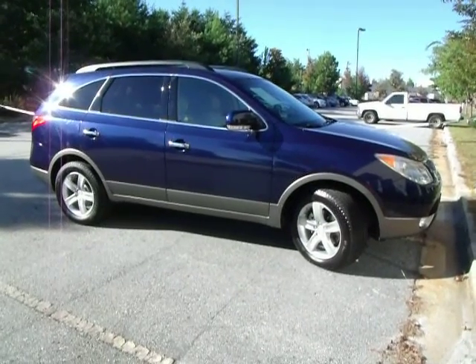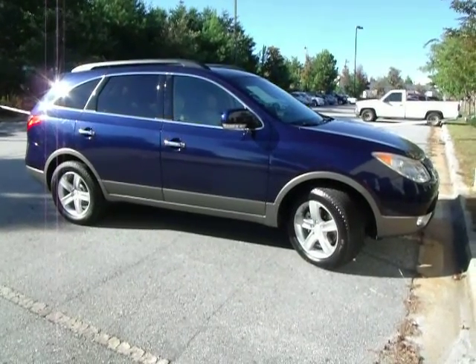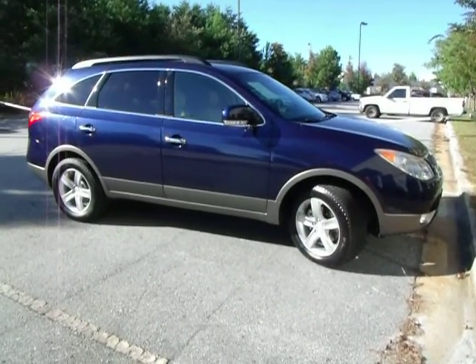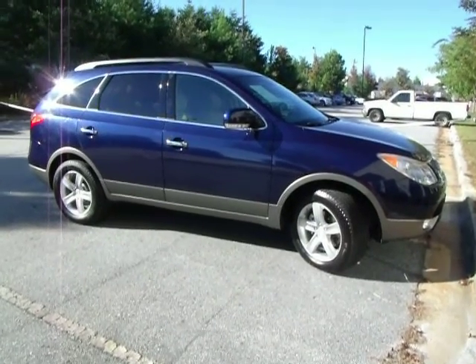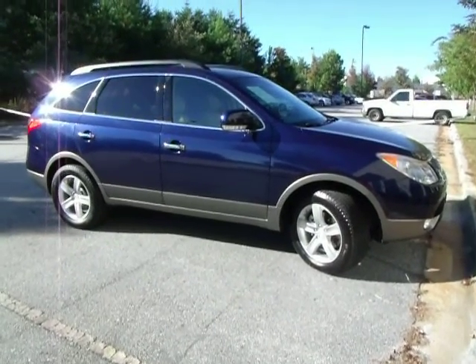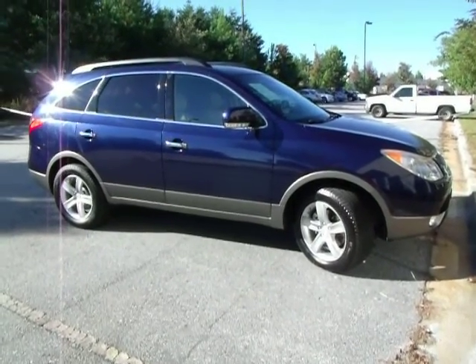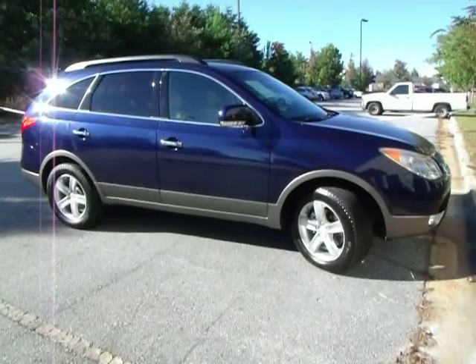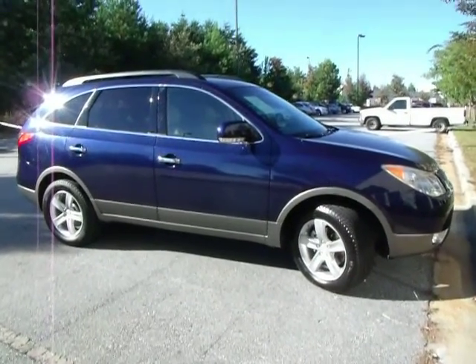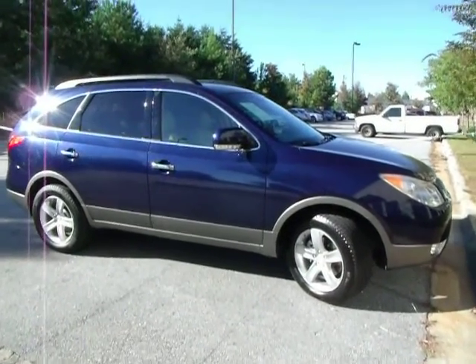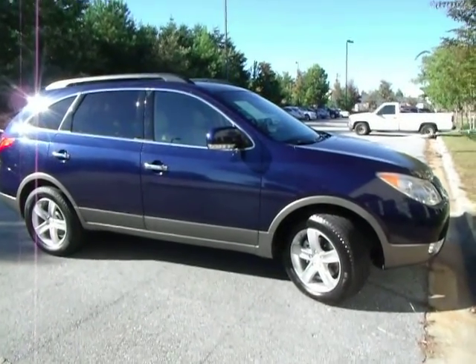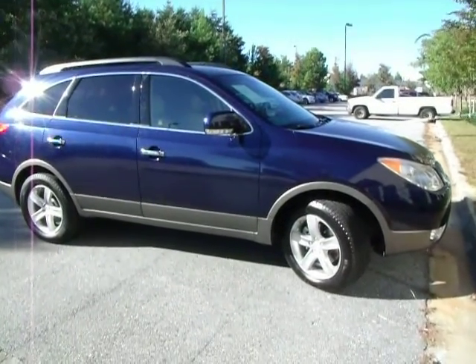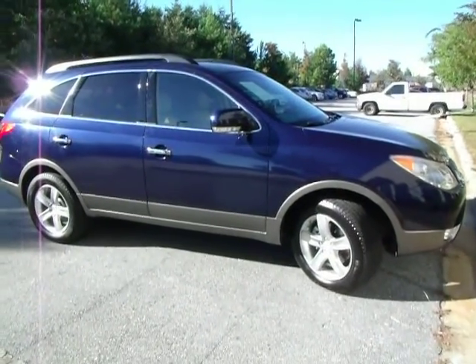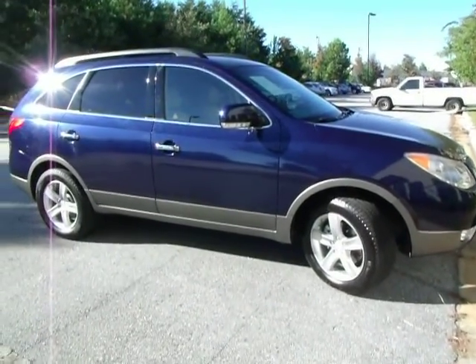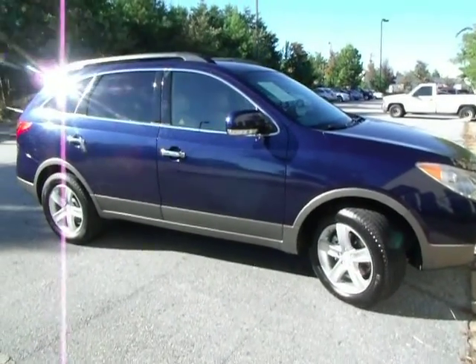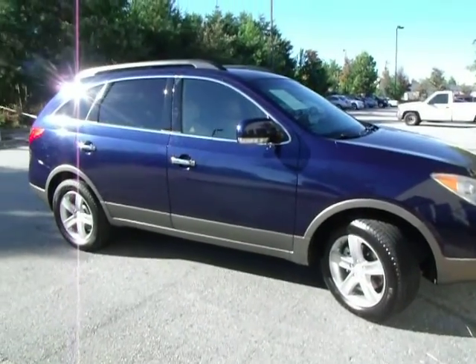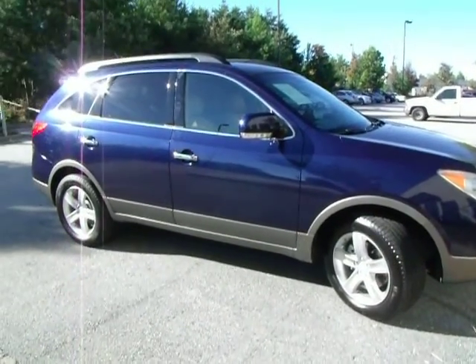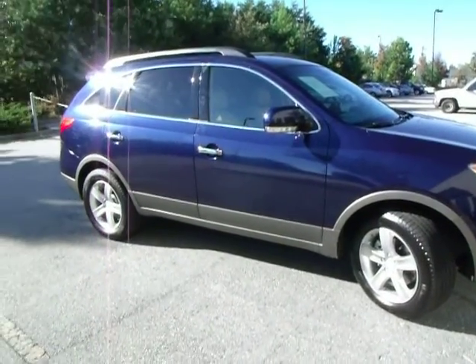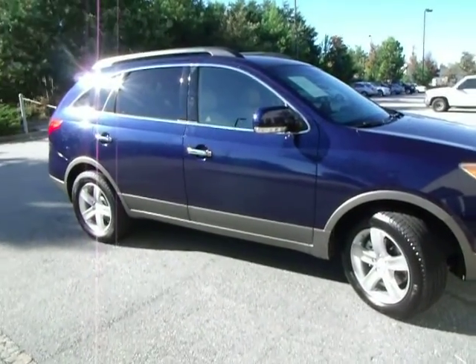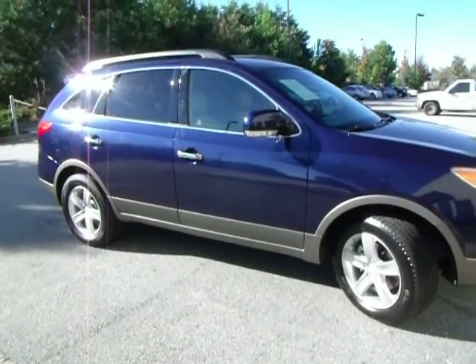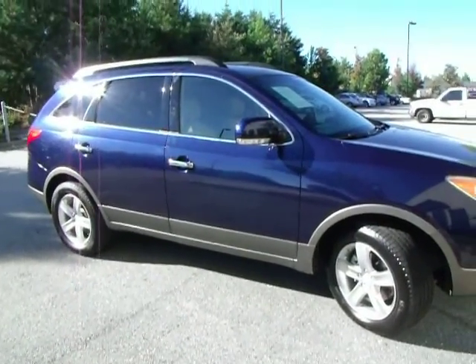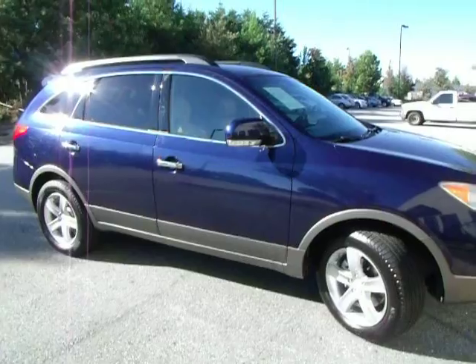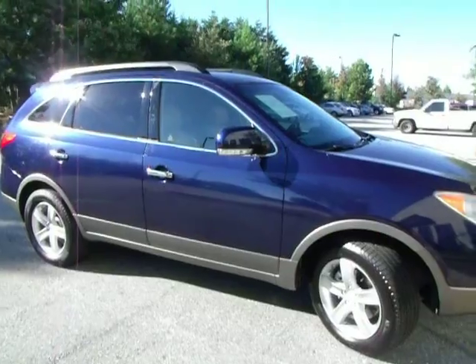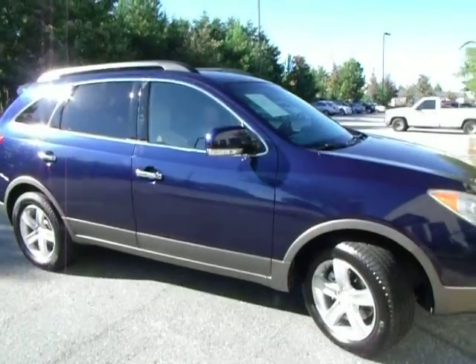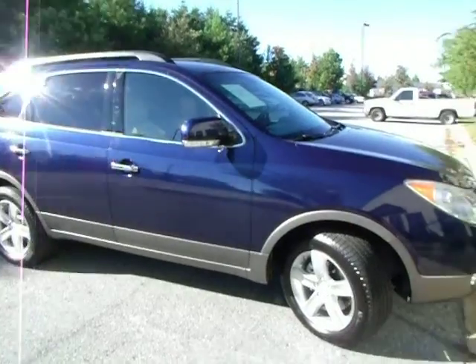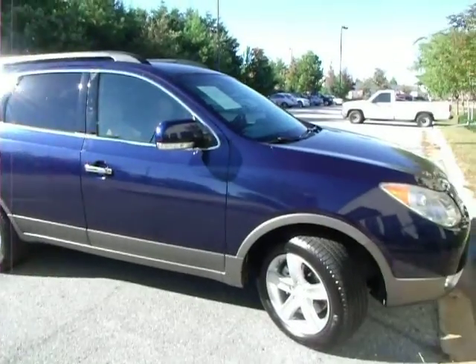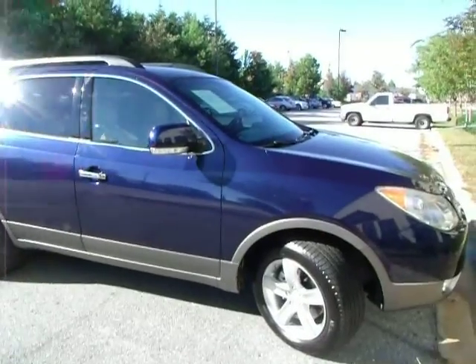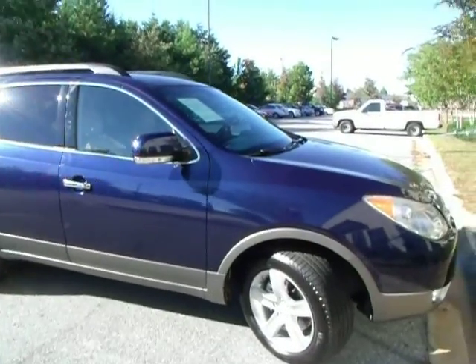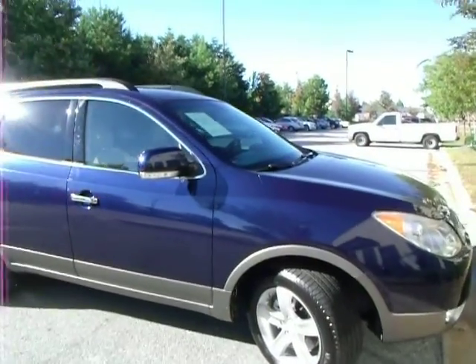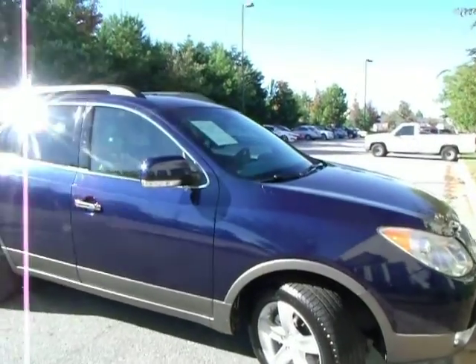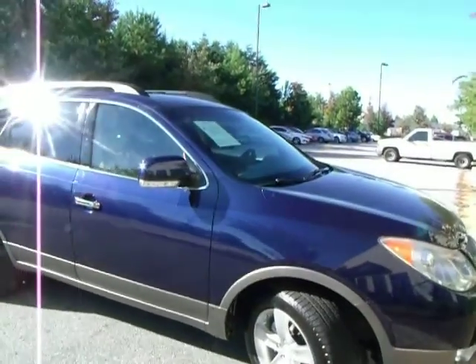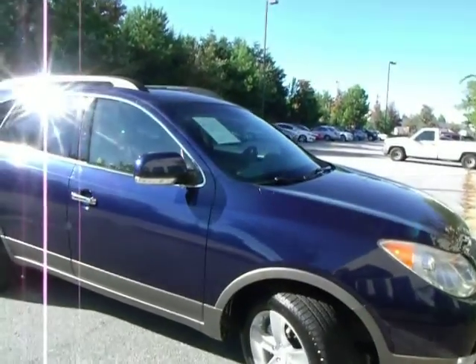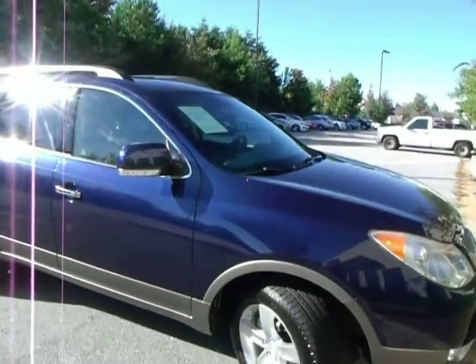Hi Frank. This is Lanny Lee, the Internet Car Guy, or as you know me, your buddy here in Atlanta.